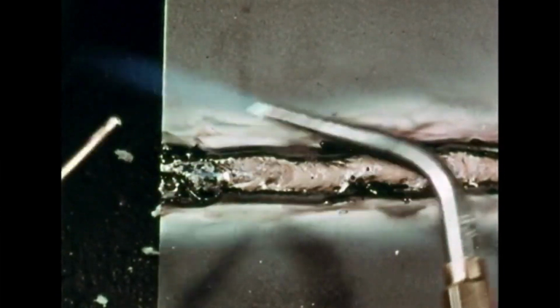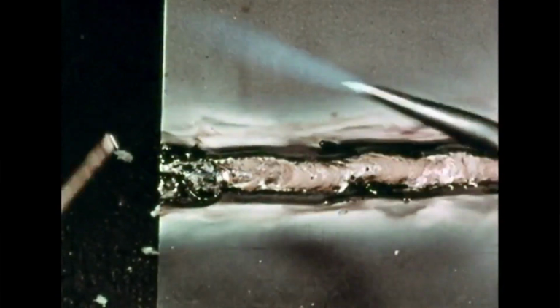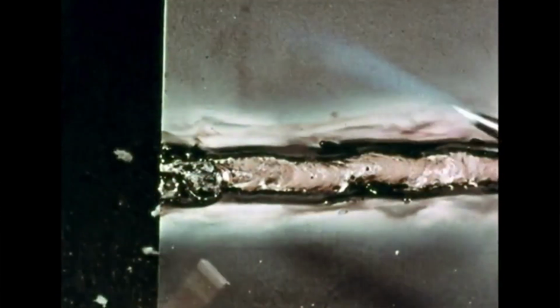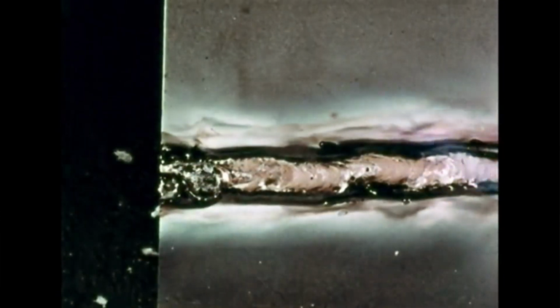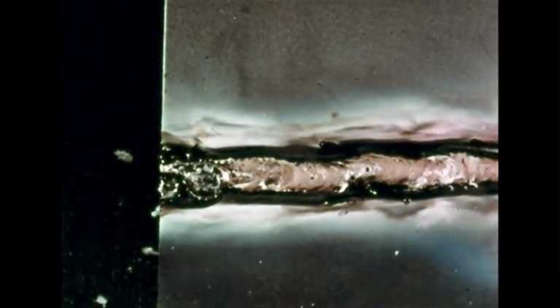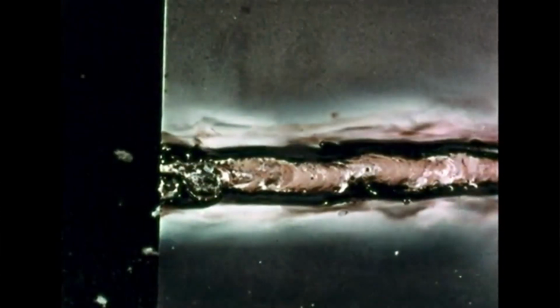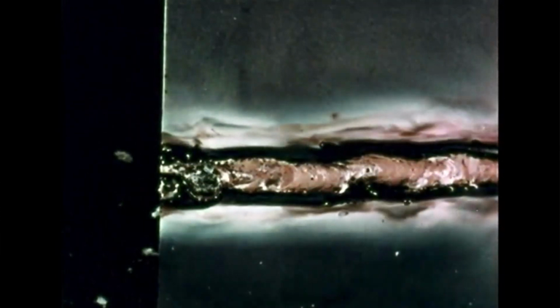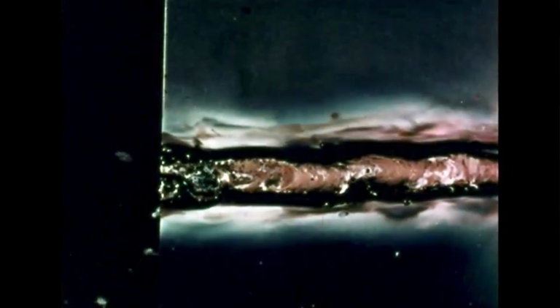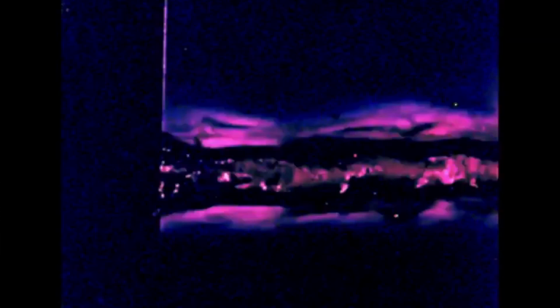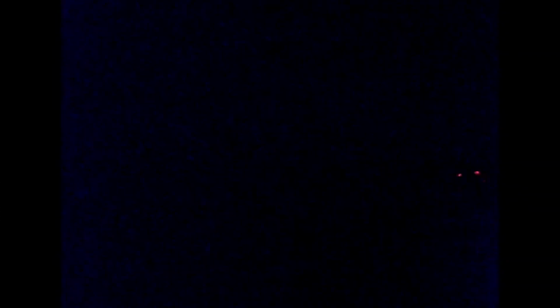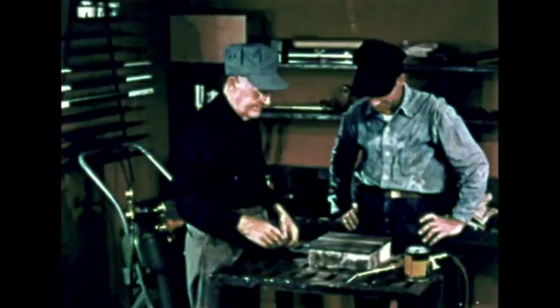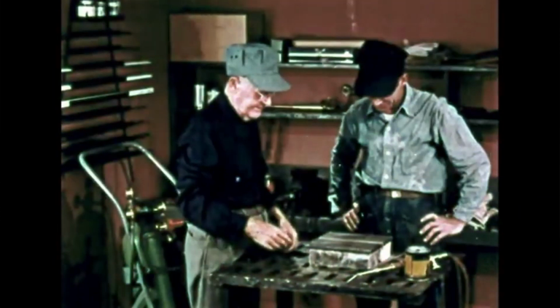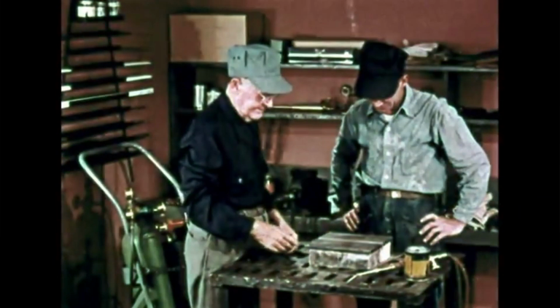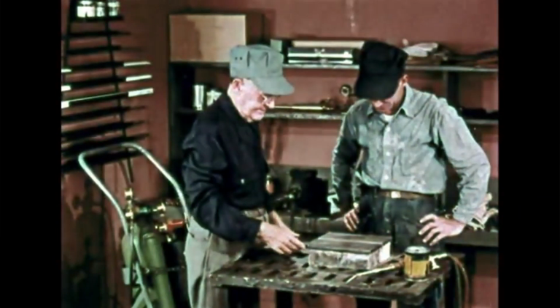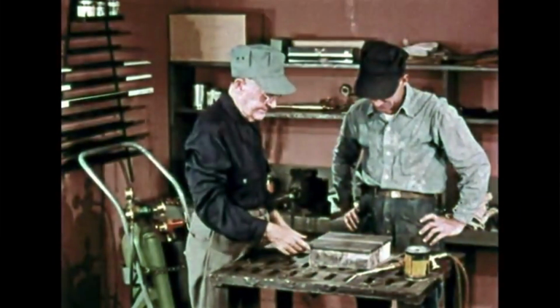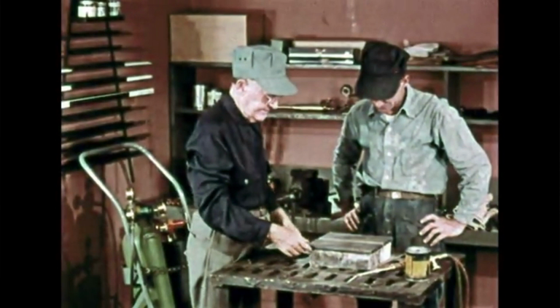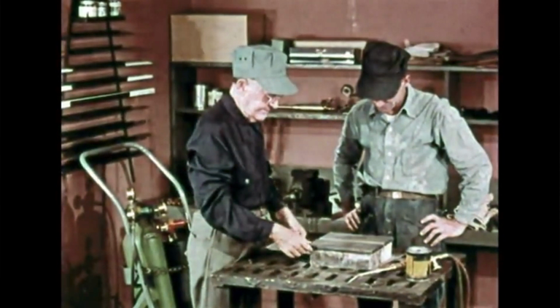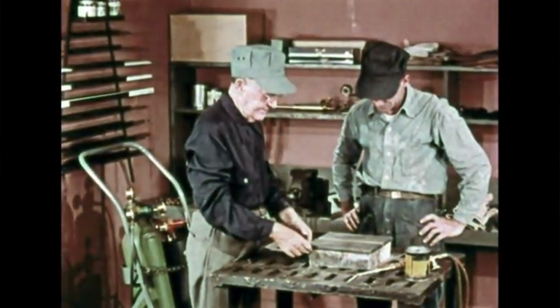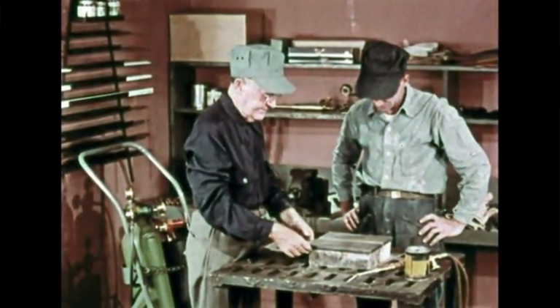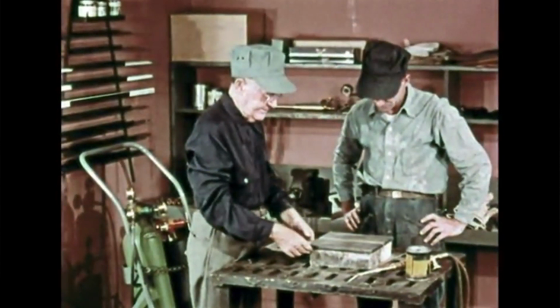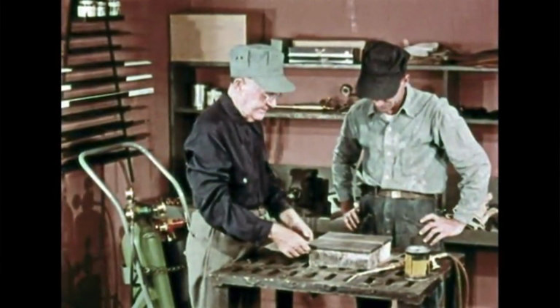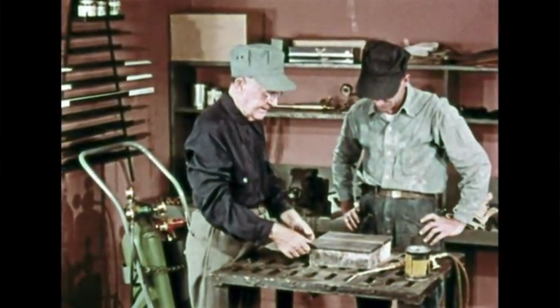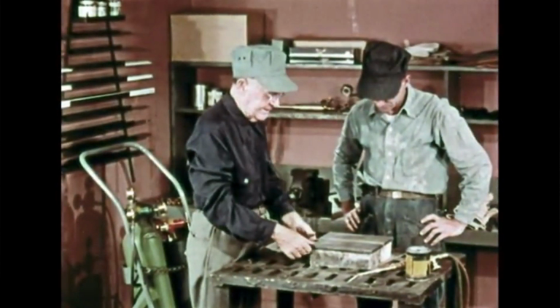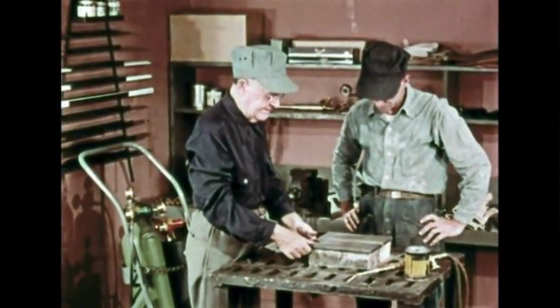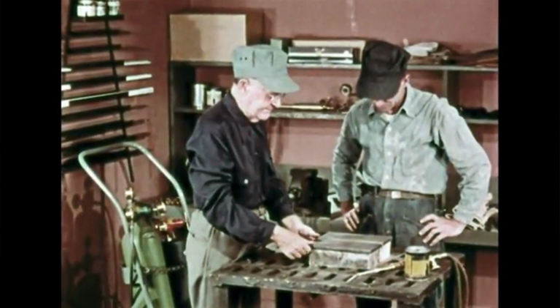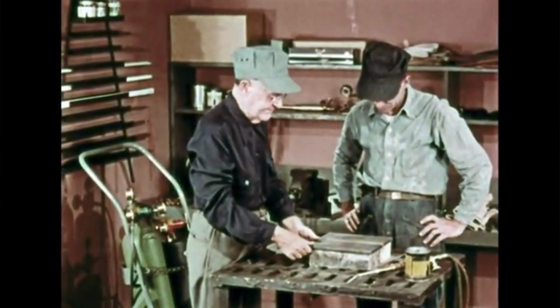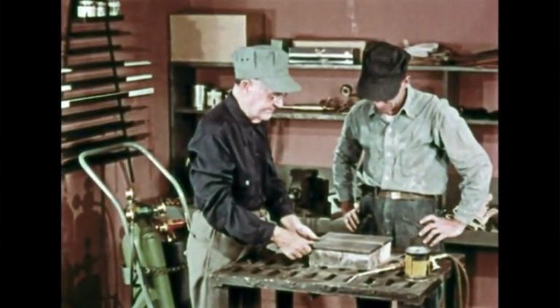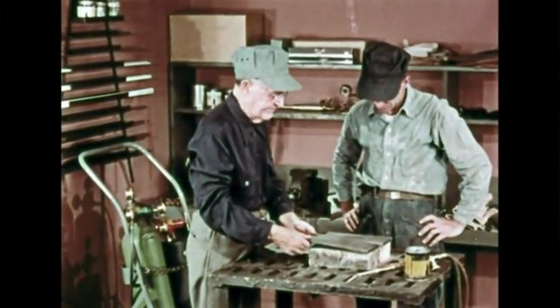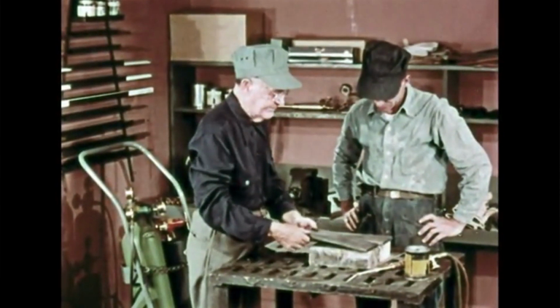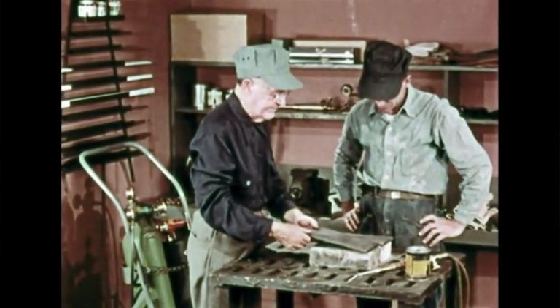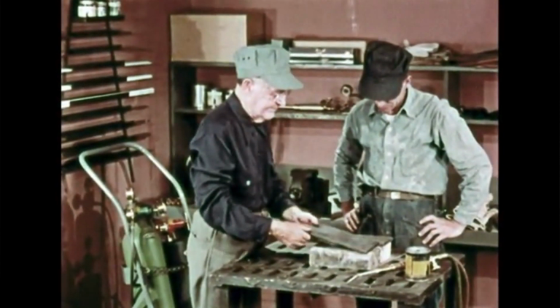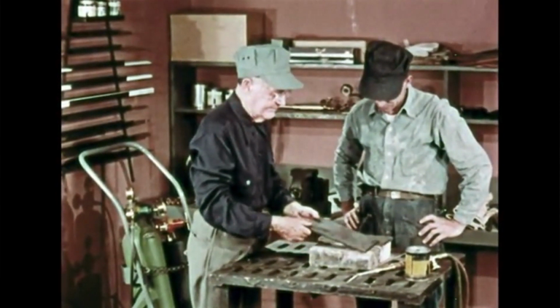That's about all there is to it. Proper tinning is about 90 percent of making a good braze weld.